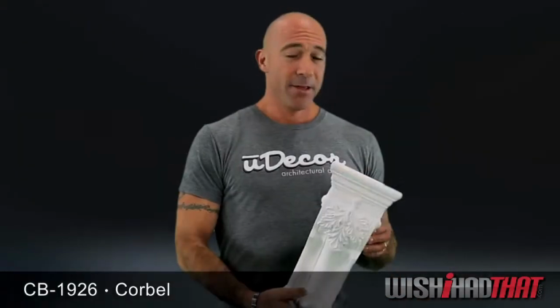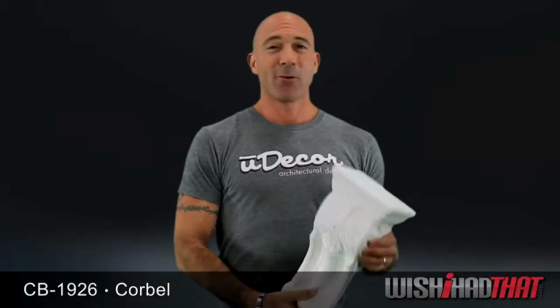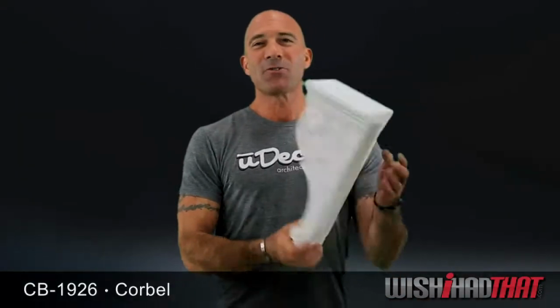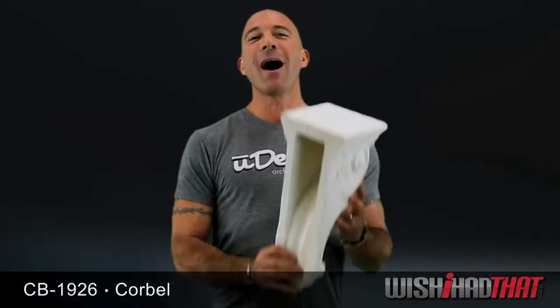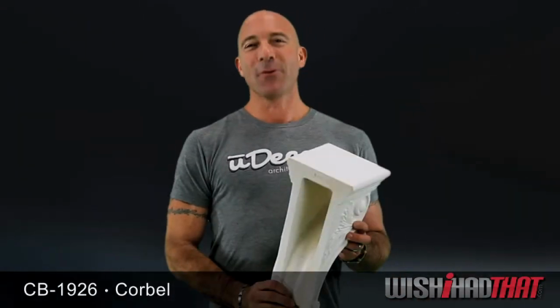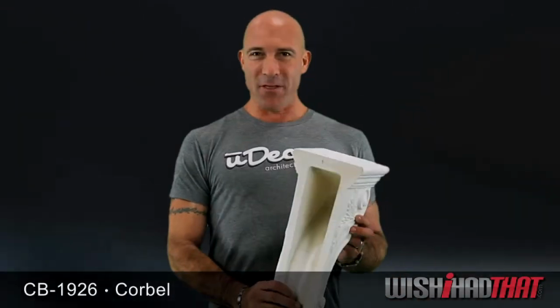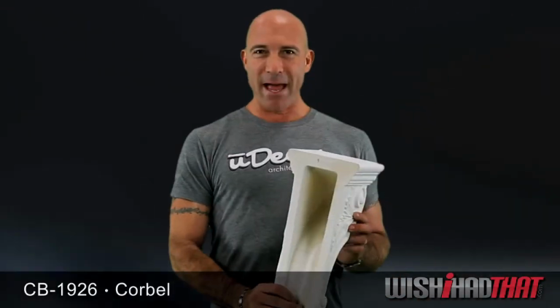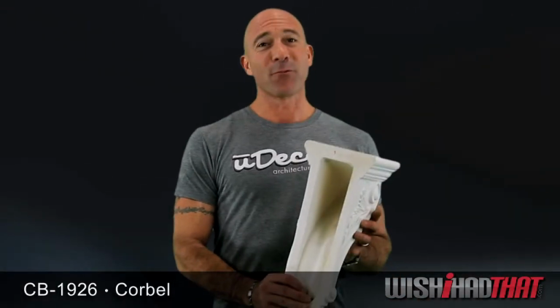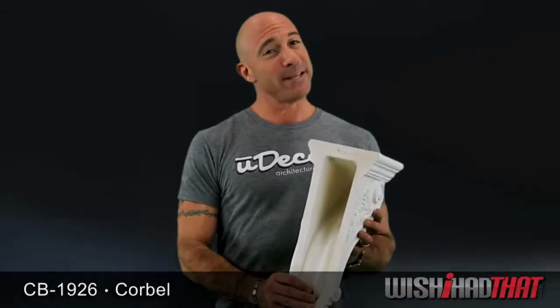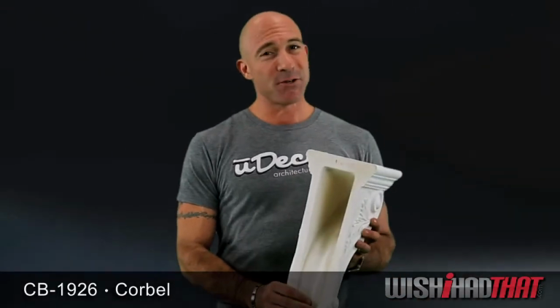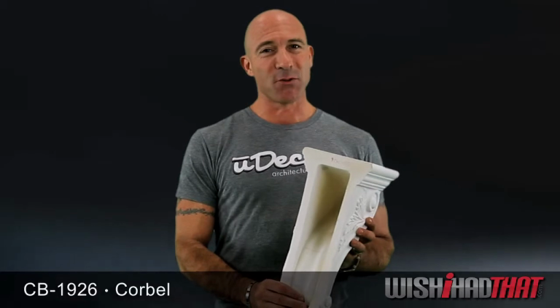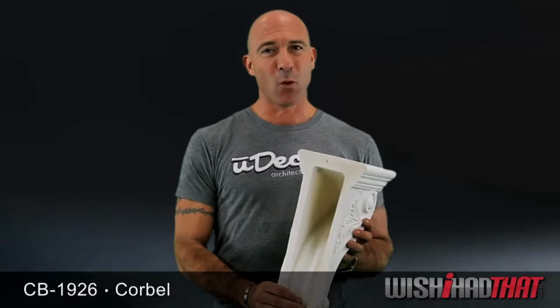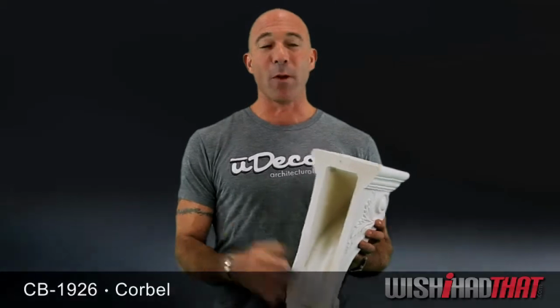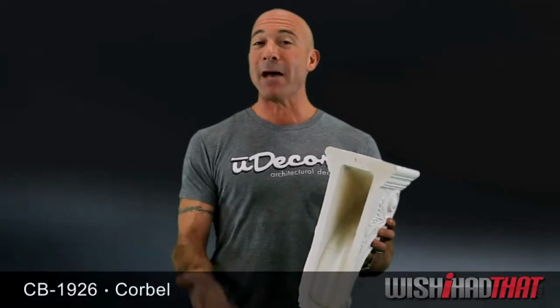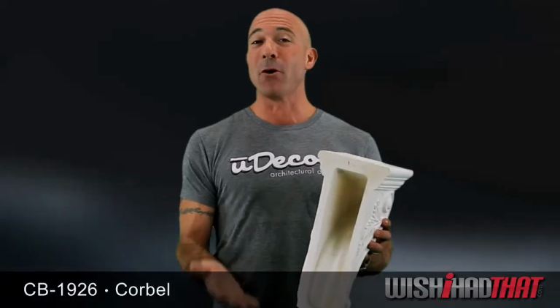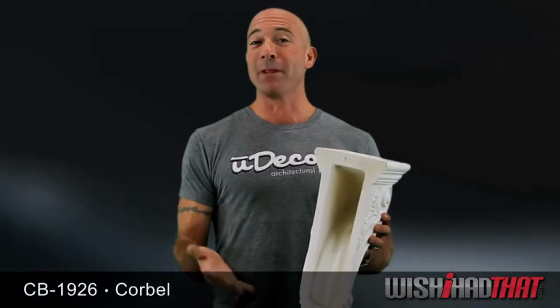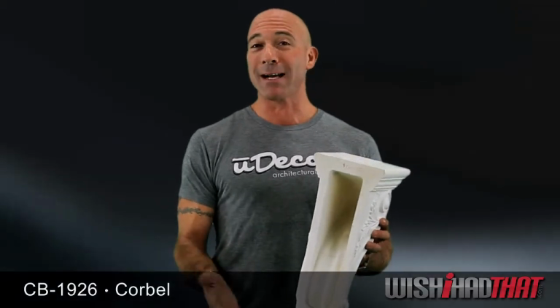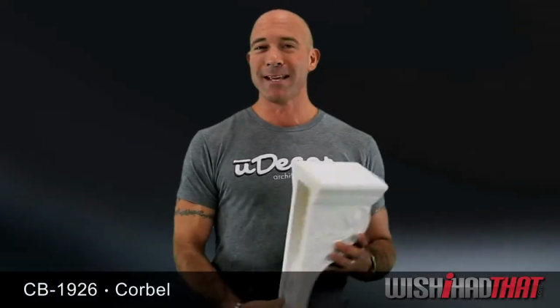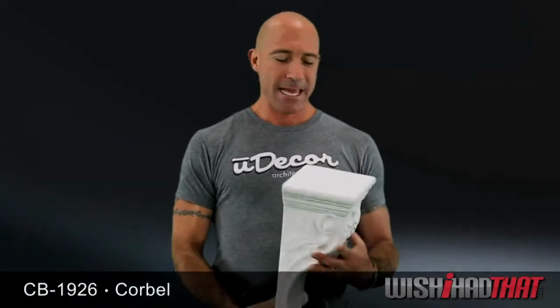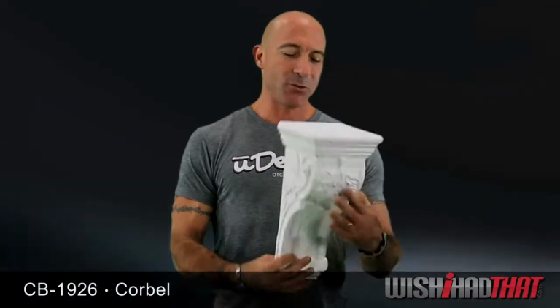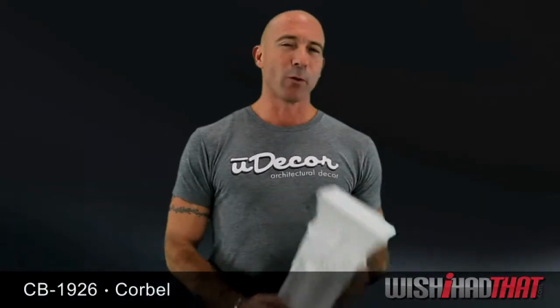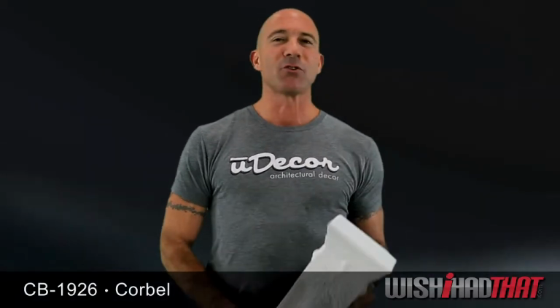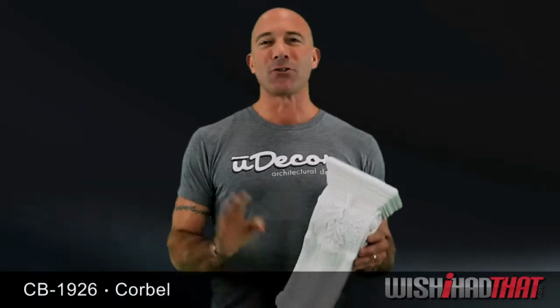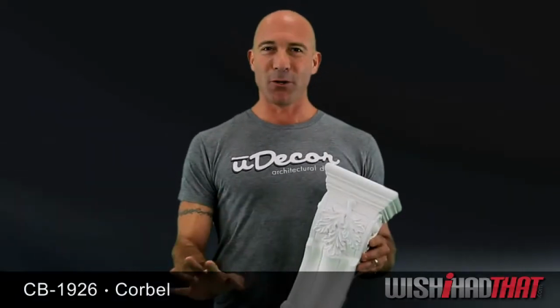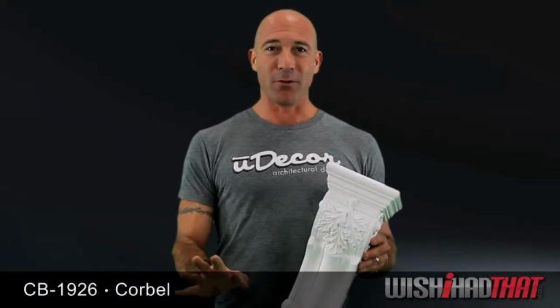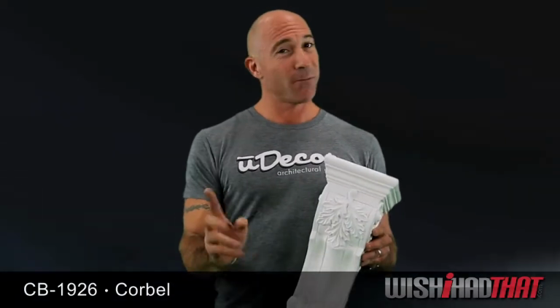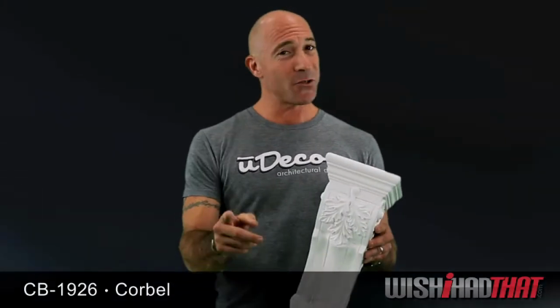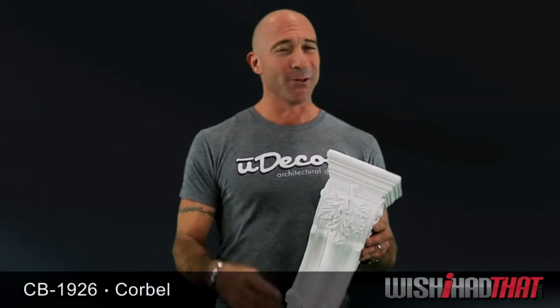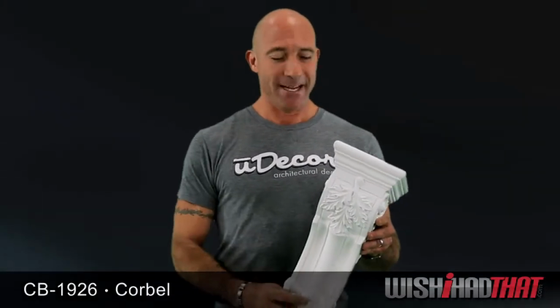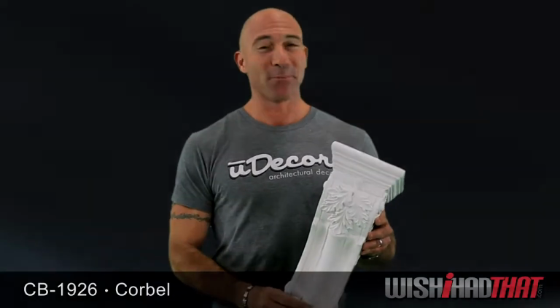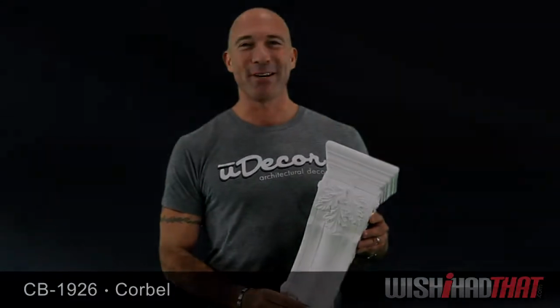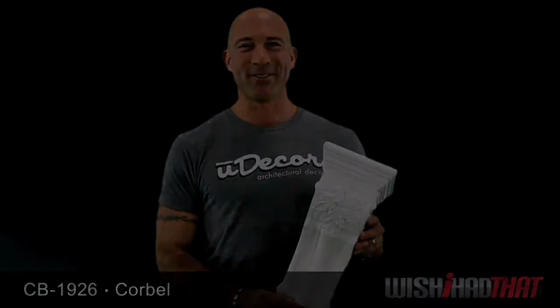They're also hollowed on the back for additional support when mounted on blocks. These corbels are durable, versatile, and pretty too.